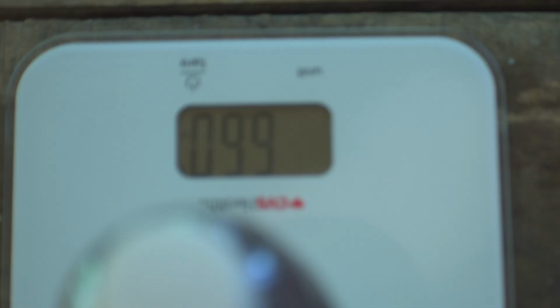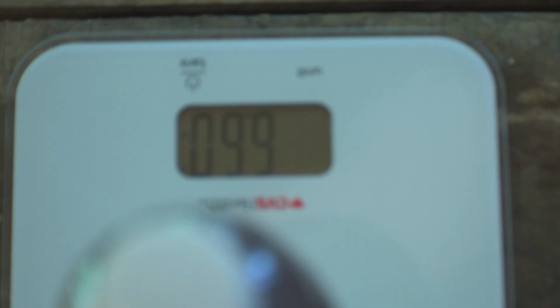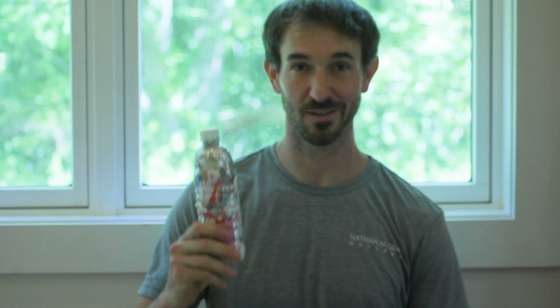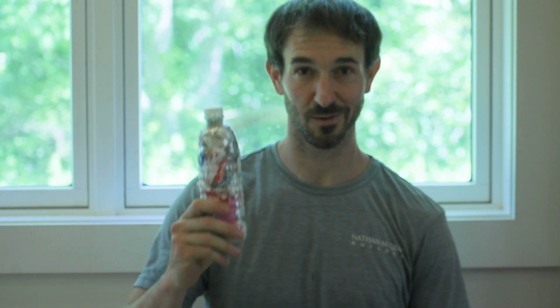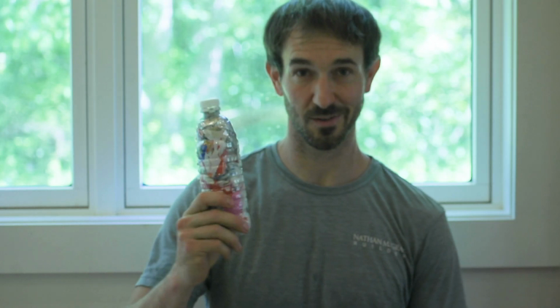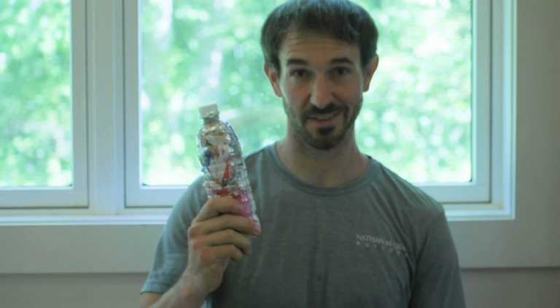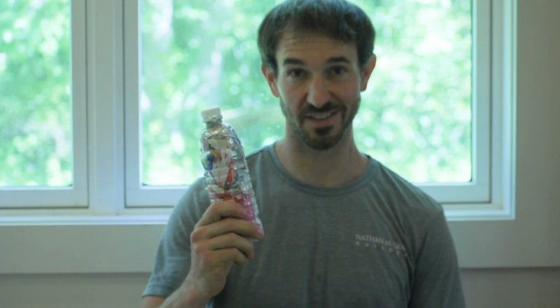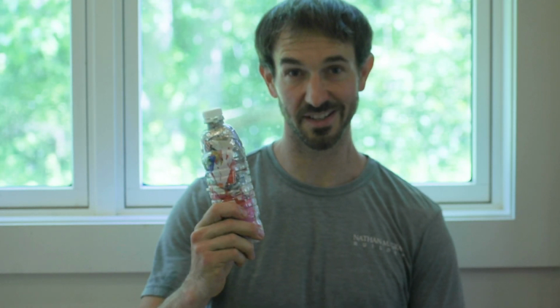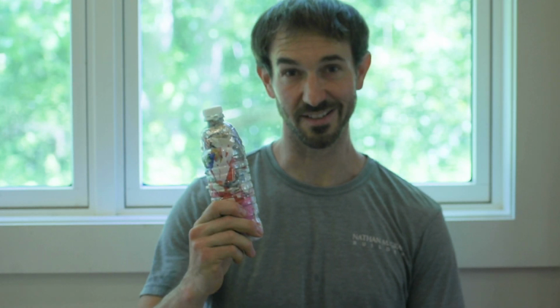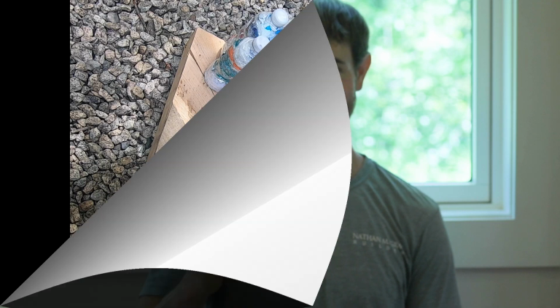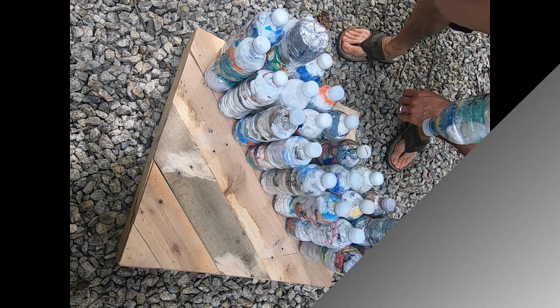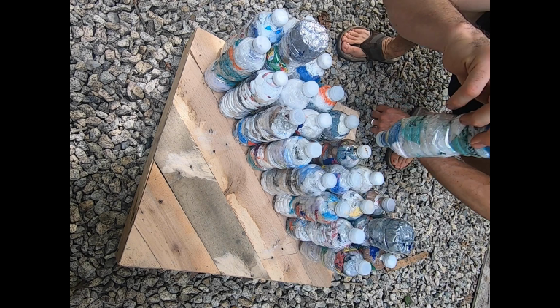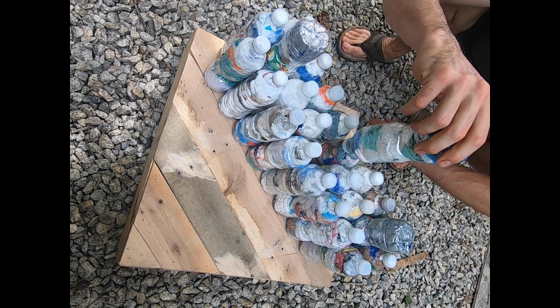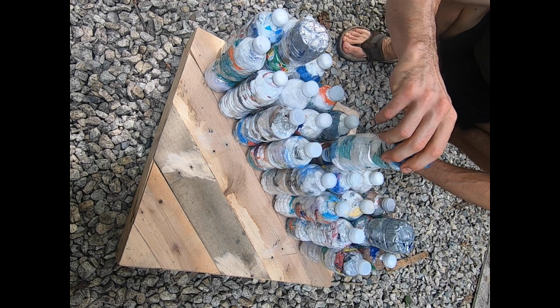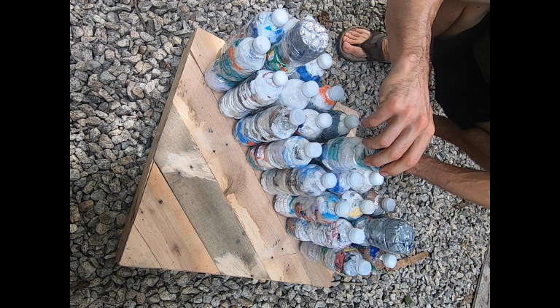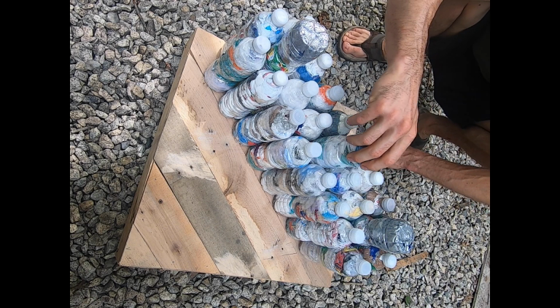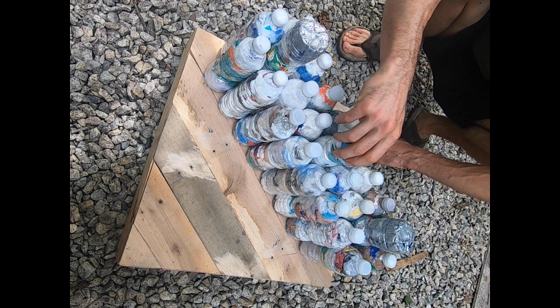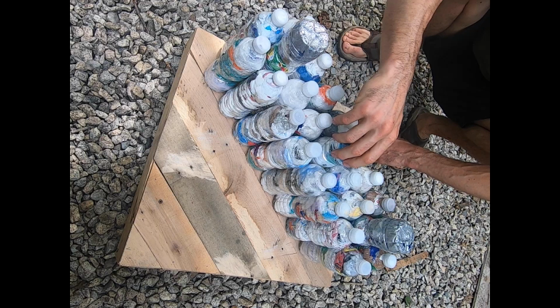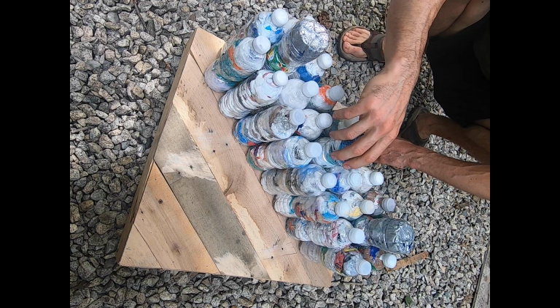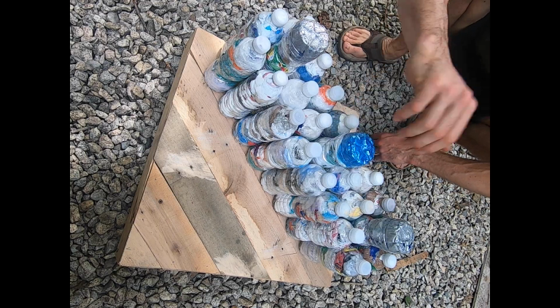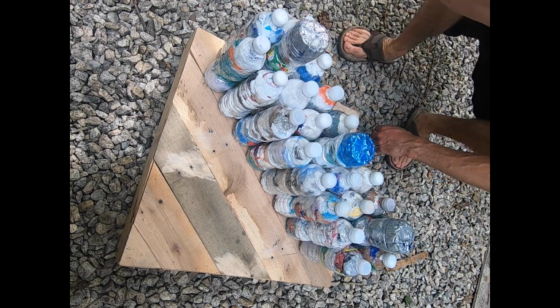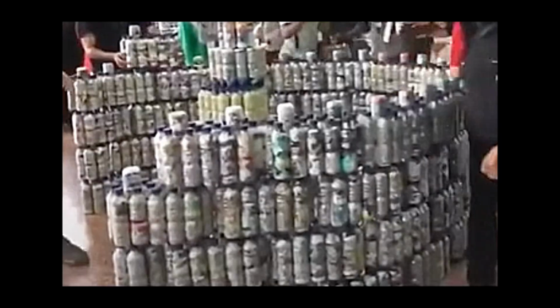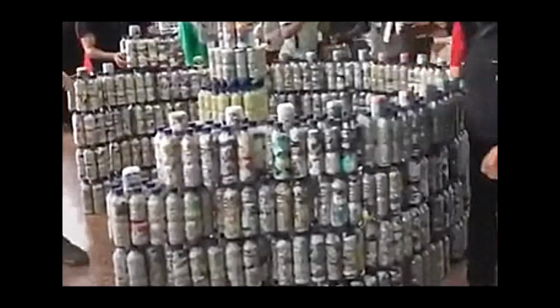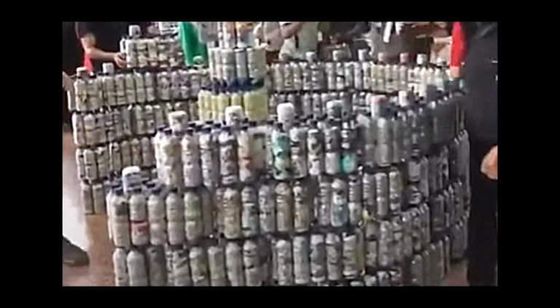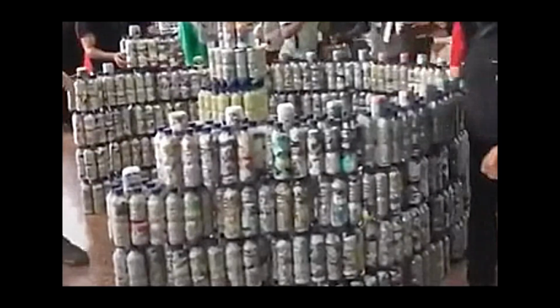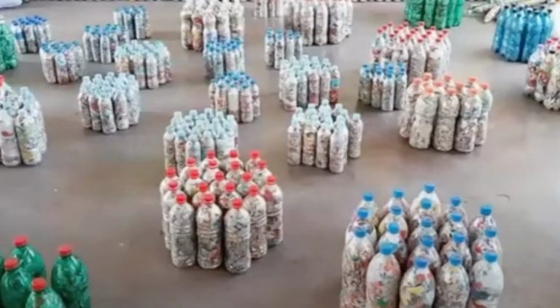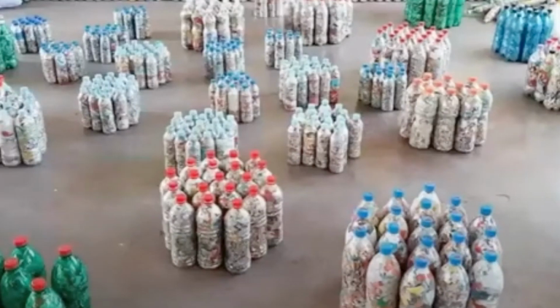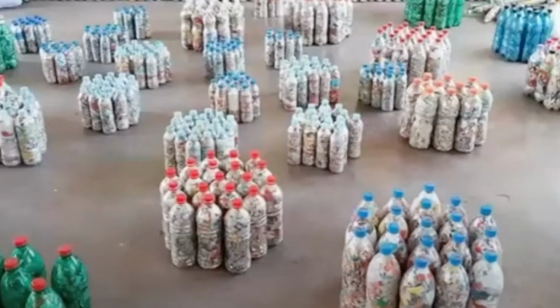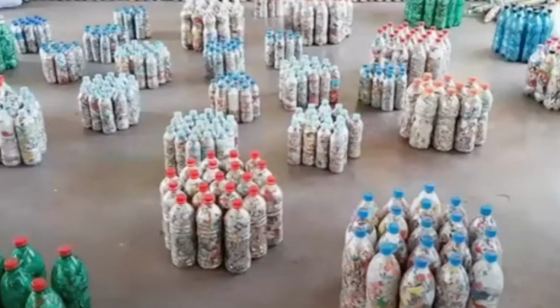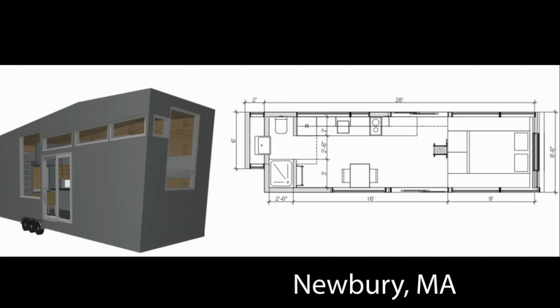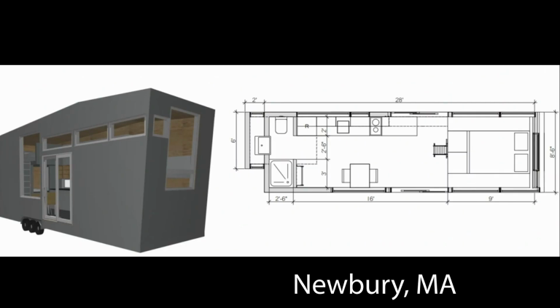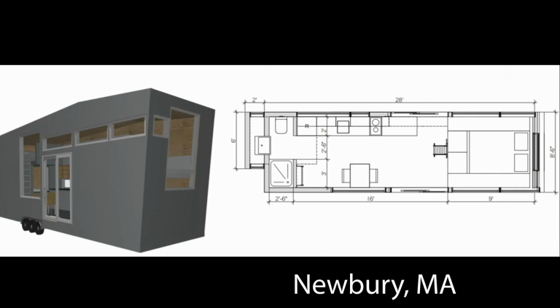And that's it. When connected, these bottles can be used to create benches, chairs, and even houses.